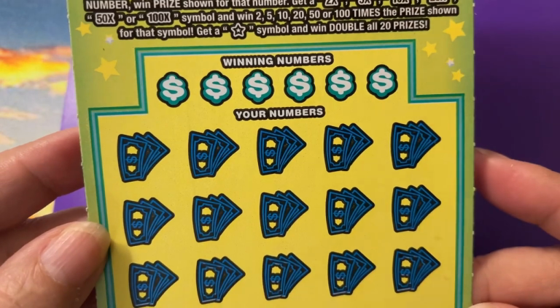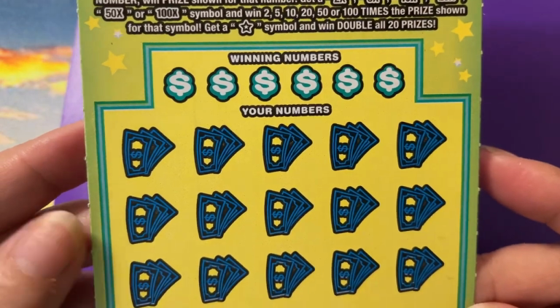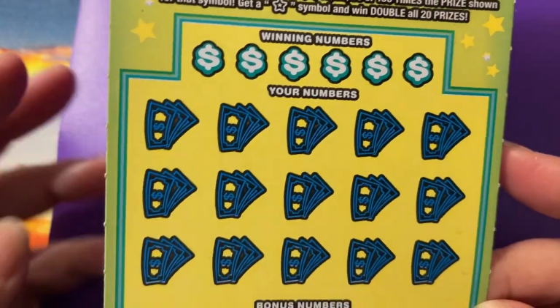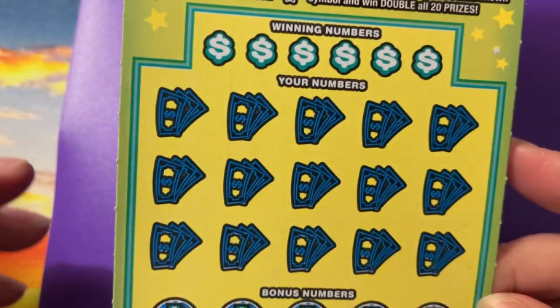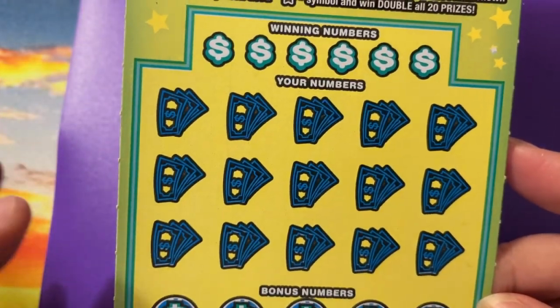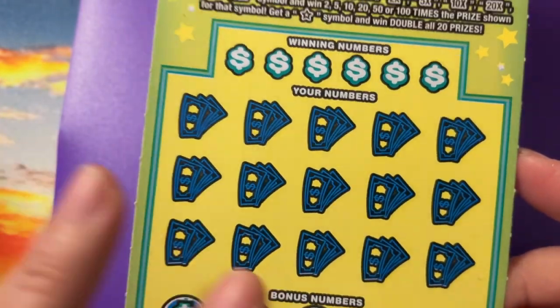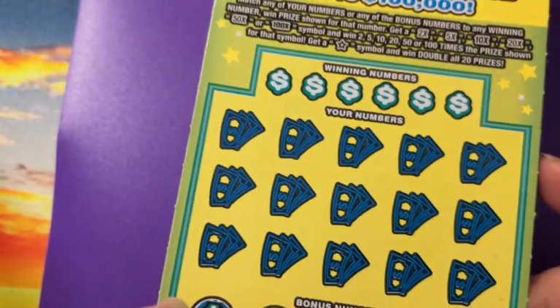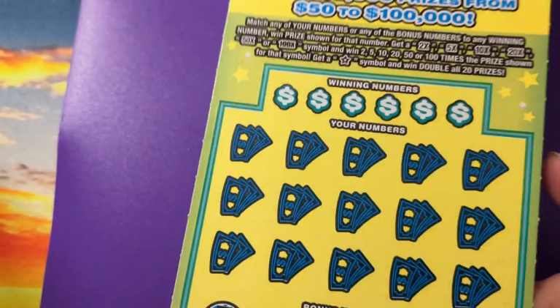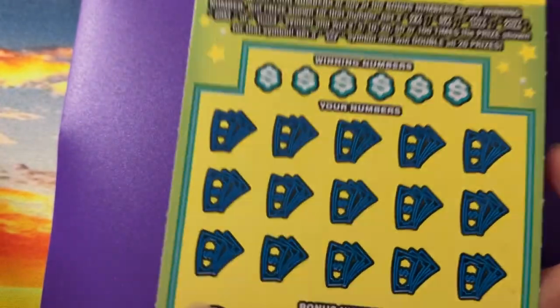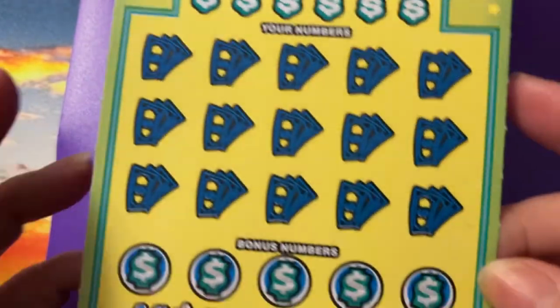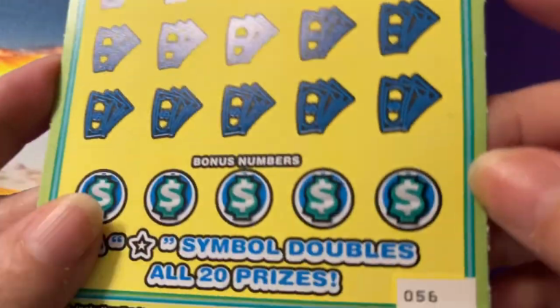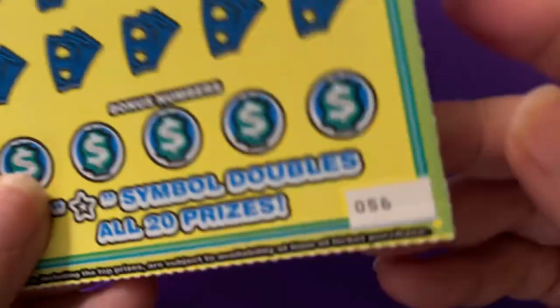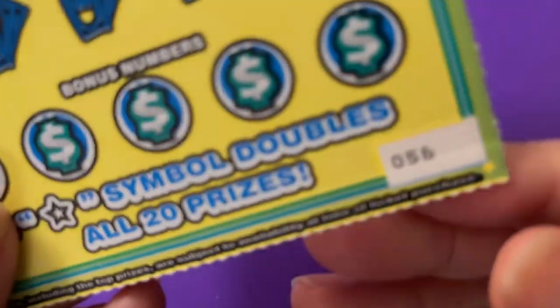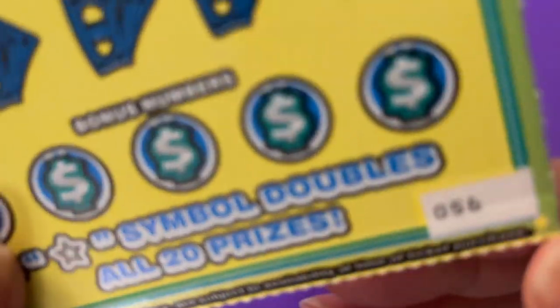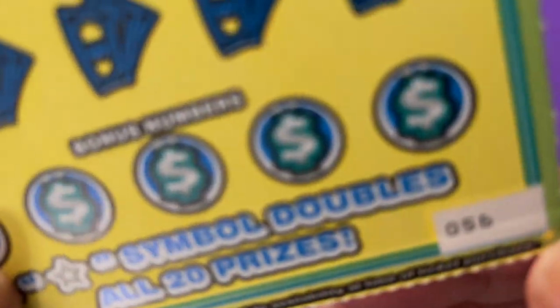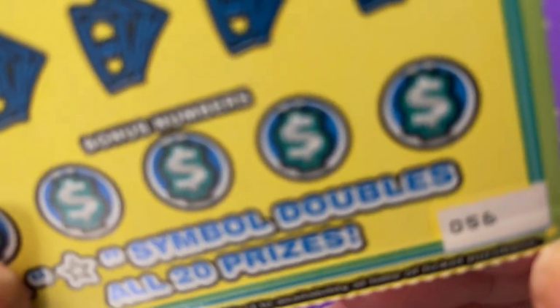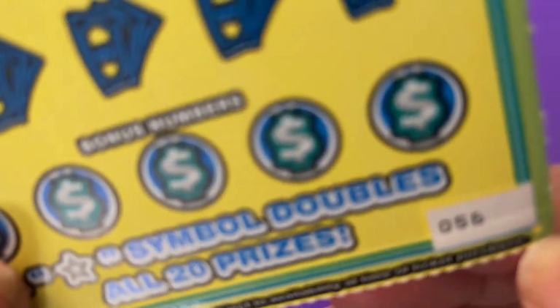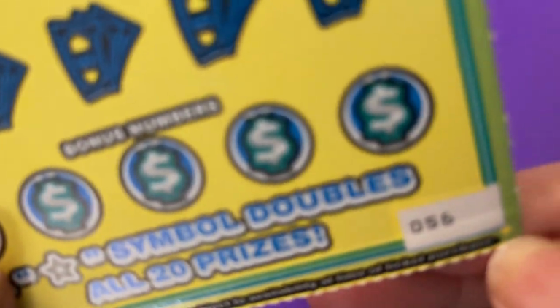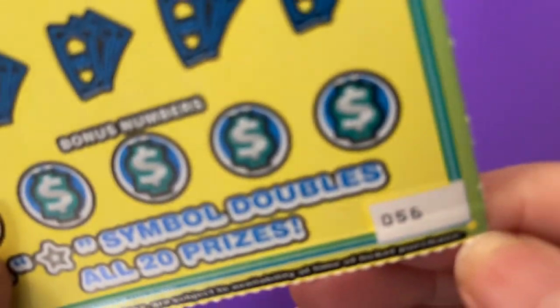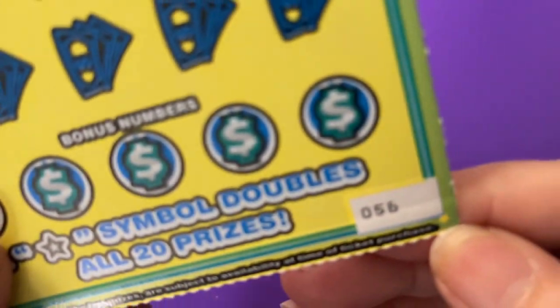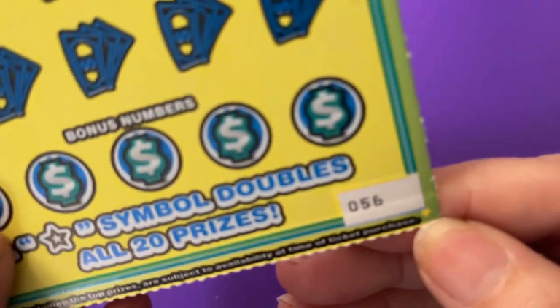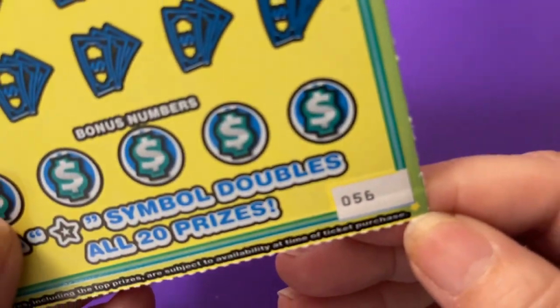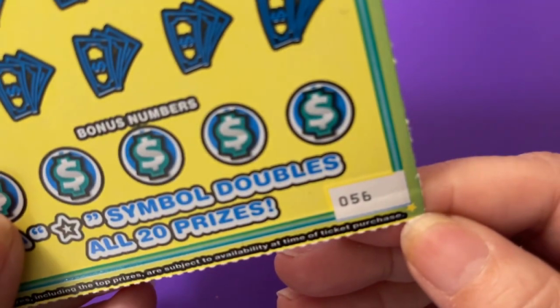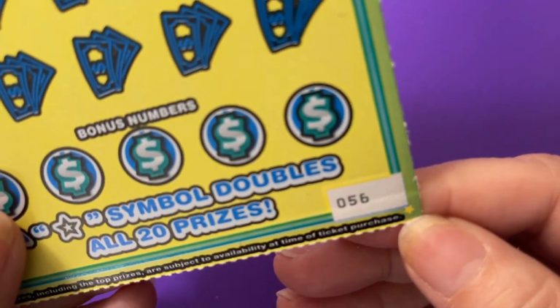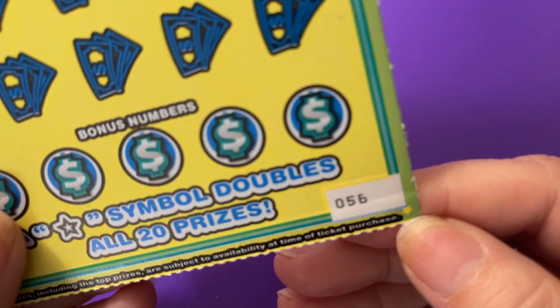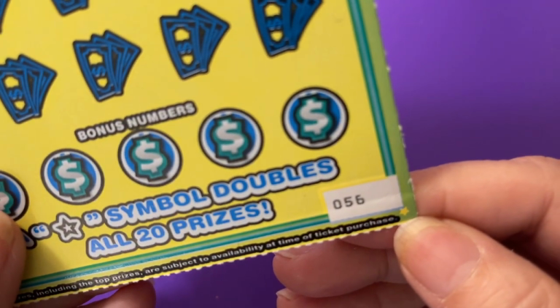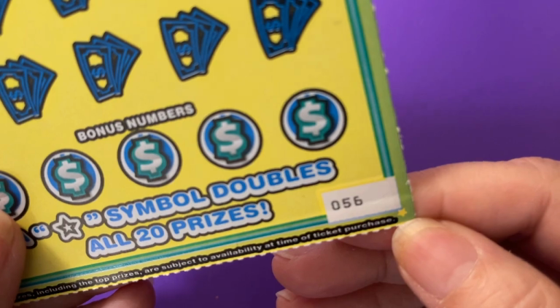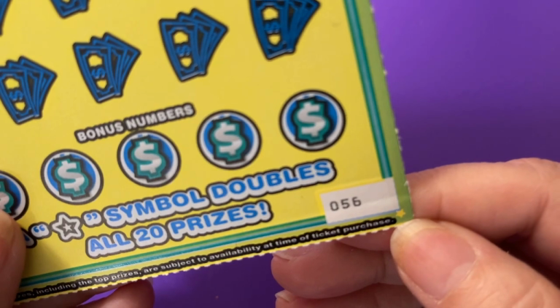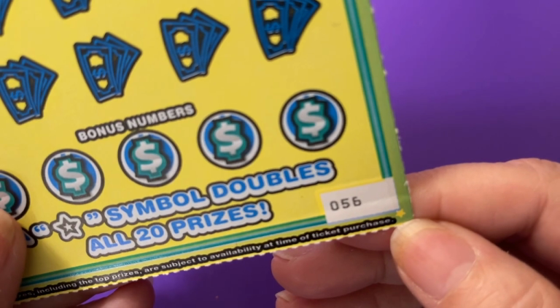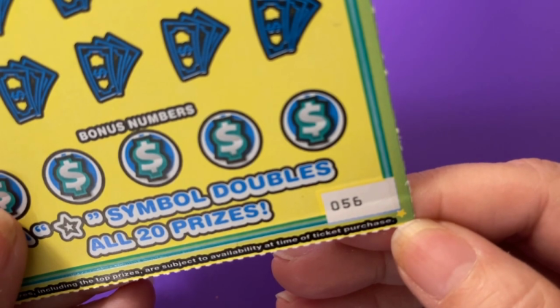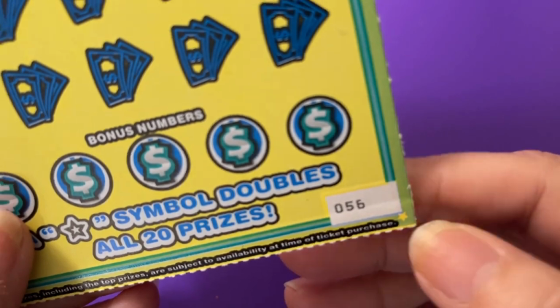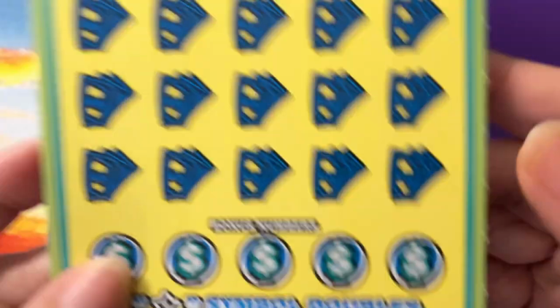So you think we can find a symbol? I don't know. Oh, ticket number 56 — can you see it?